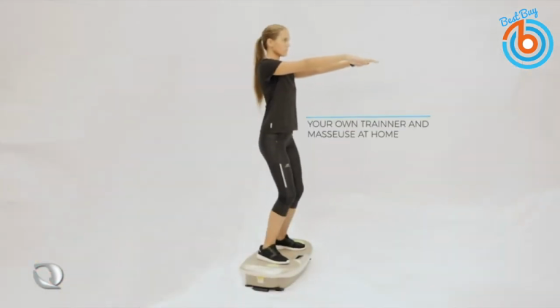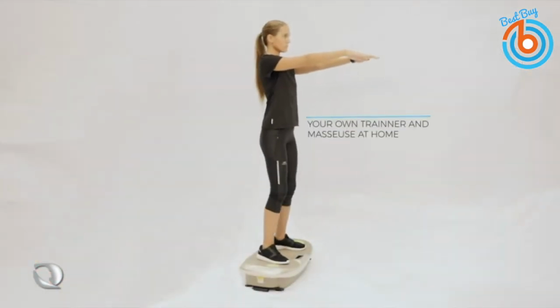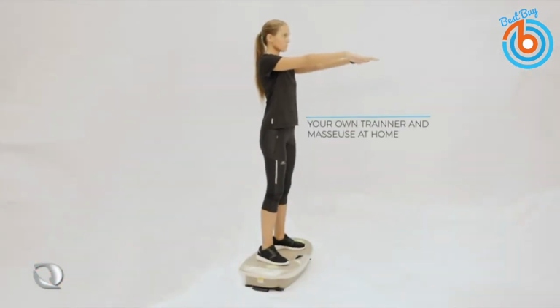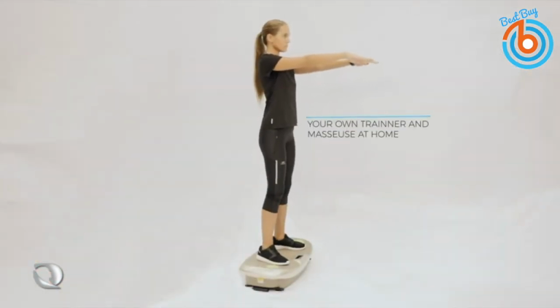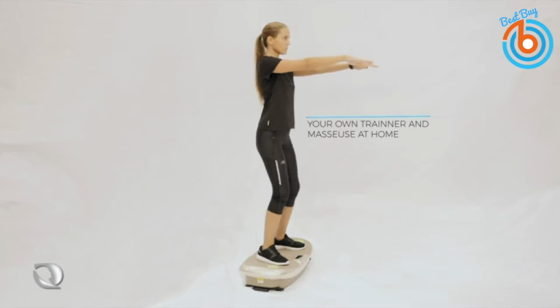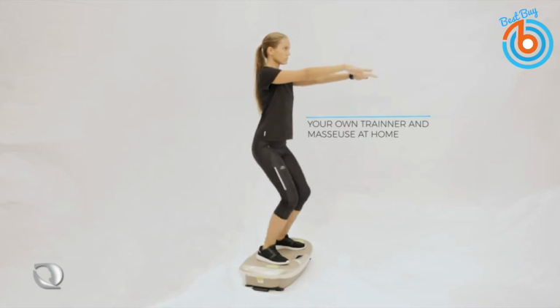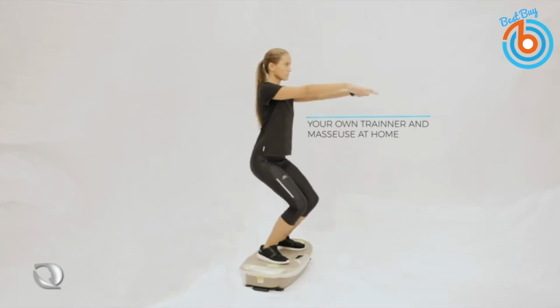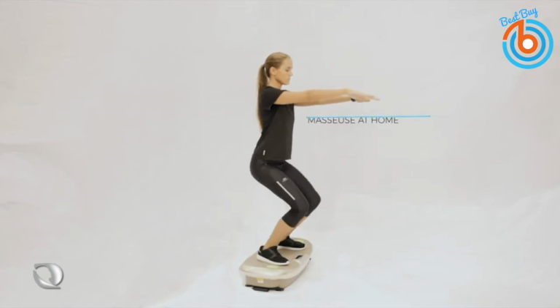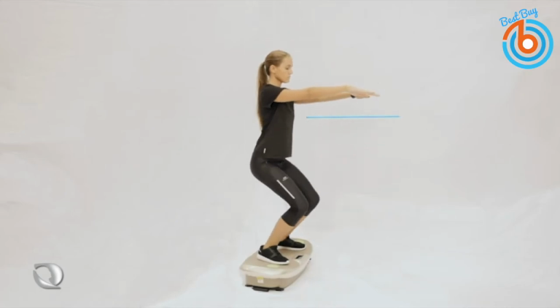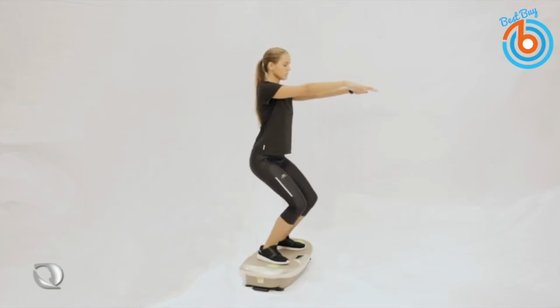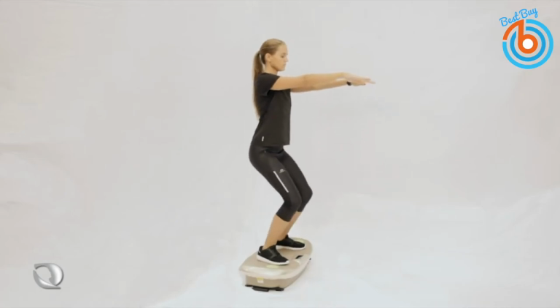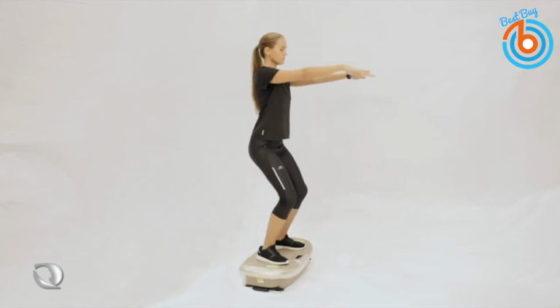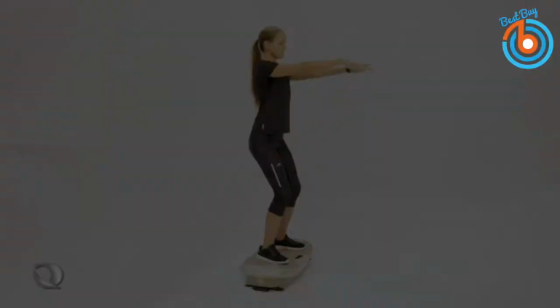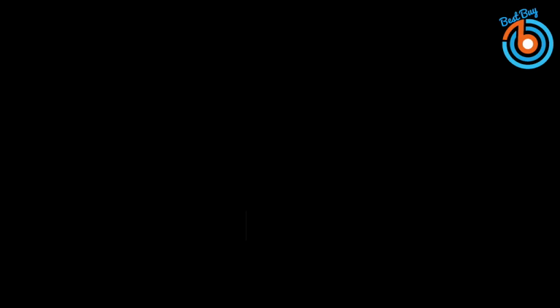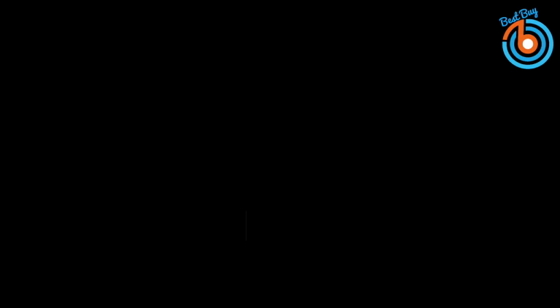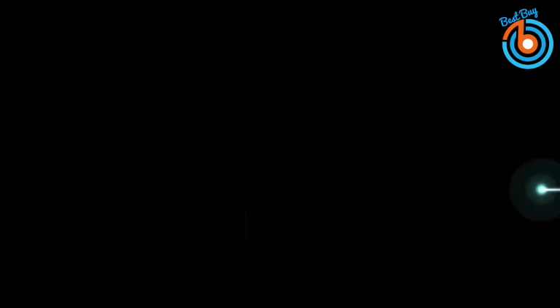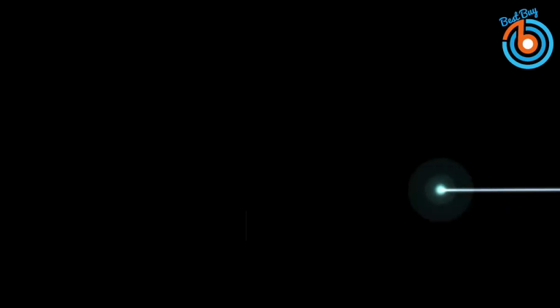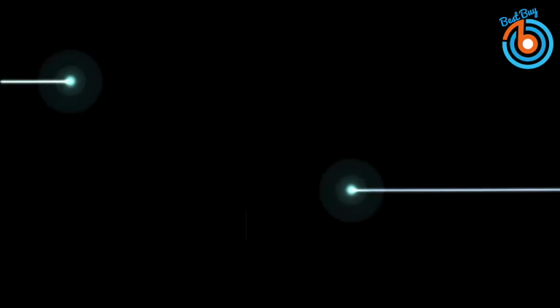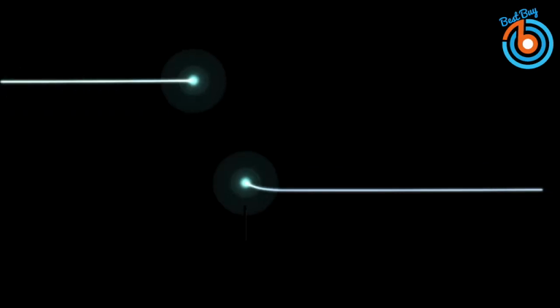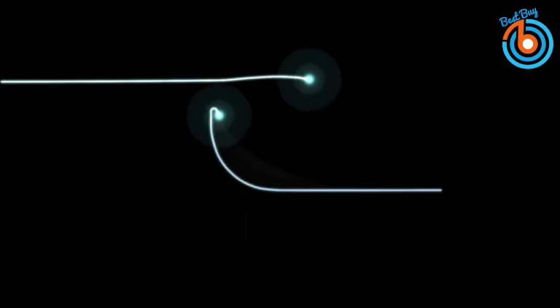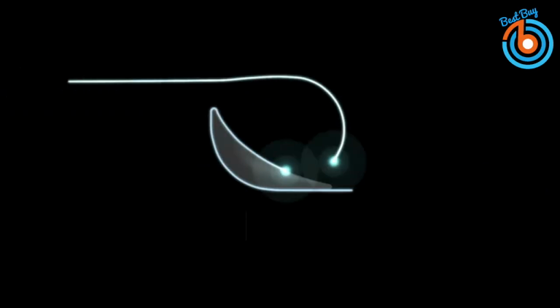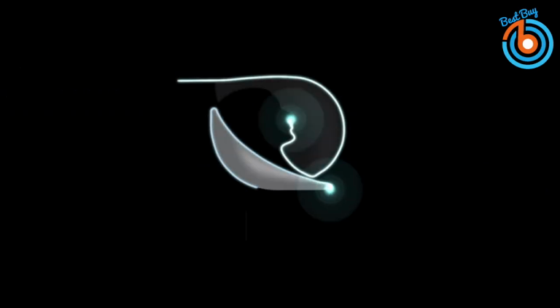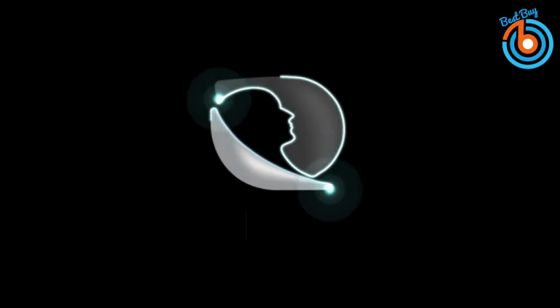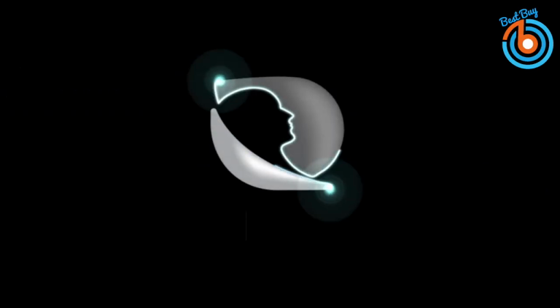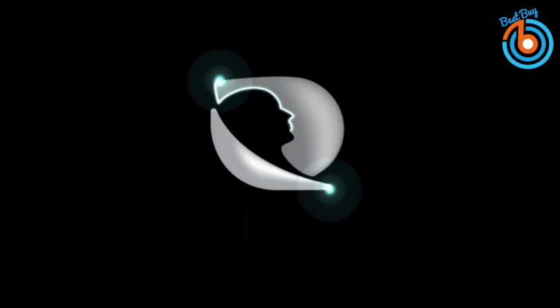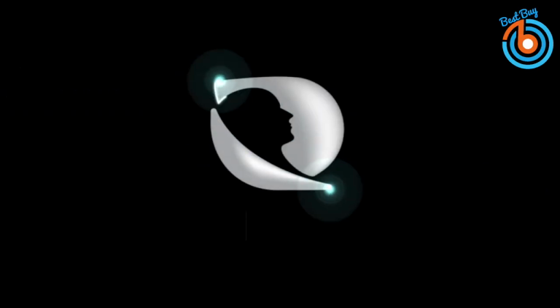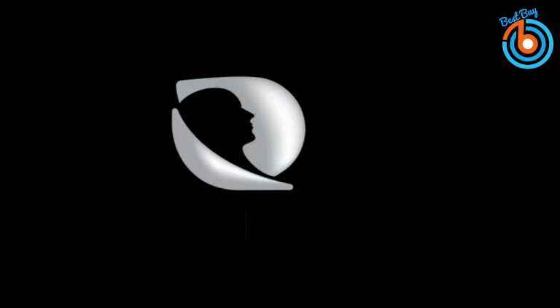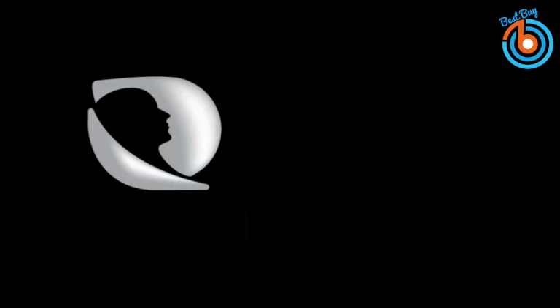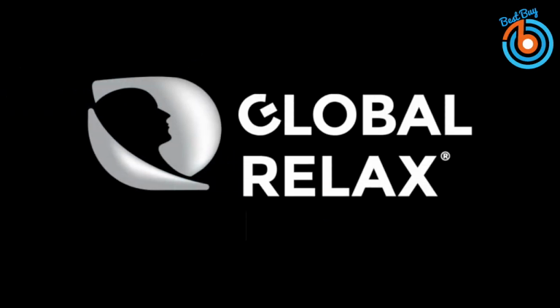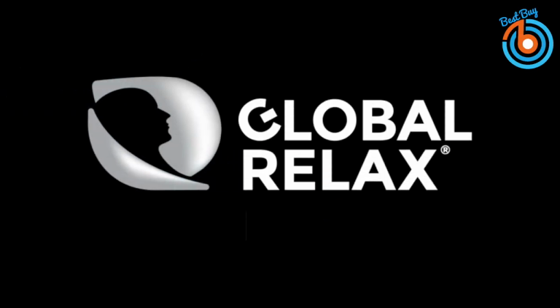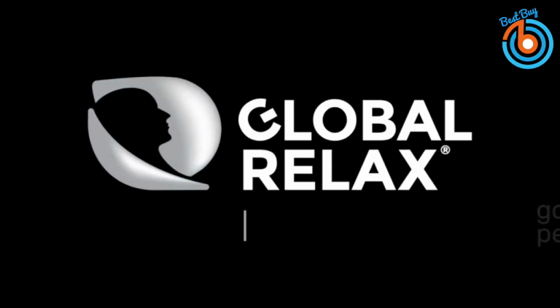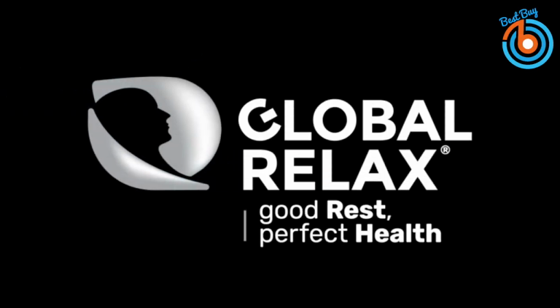The central motor distributes its frequency of vibration to both sides of the platform, which makes it very powerful. The link is provided in the description for more information or to order.